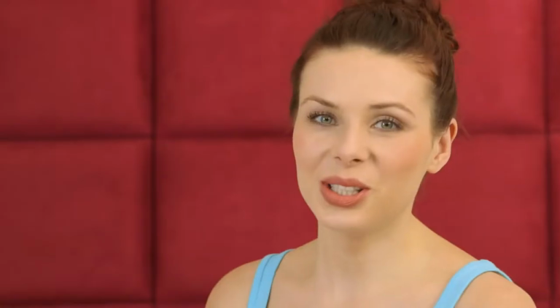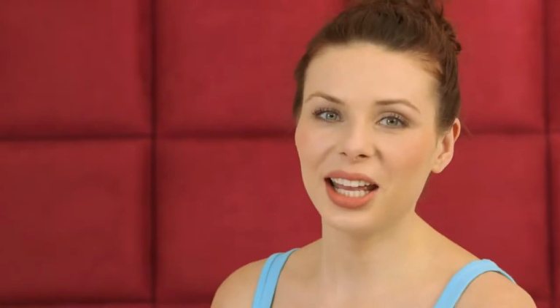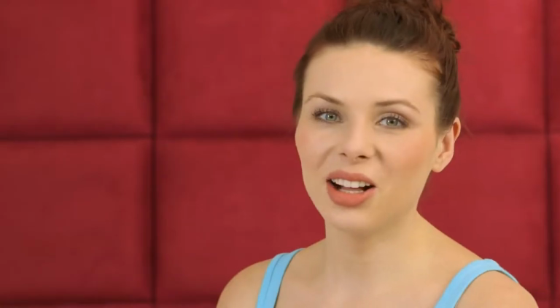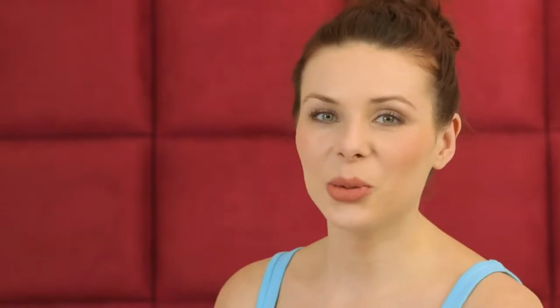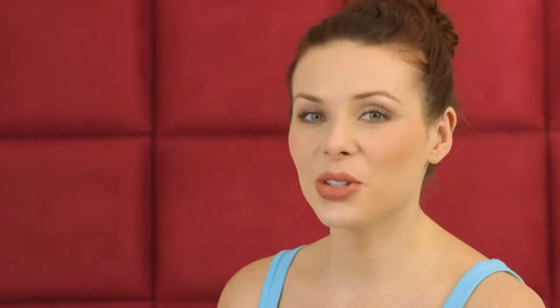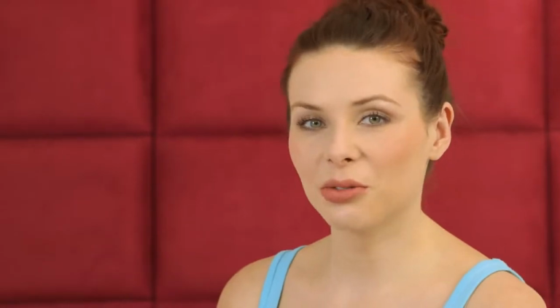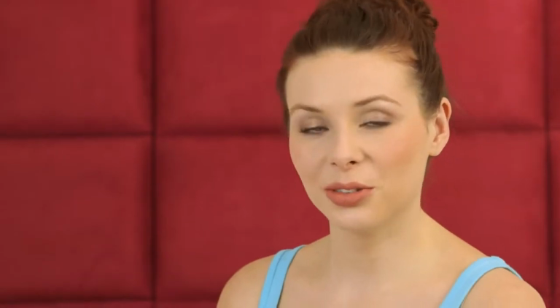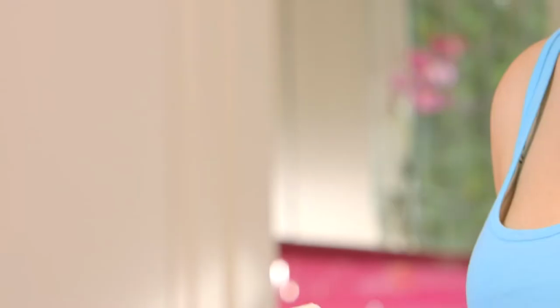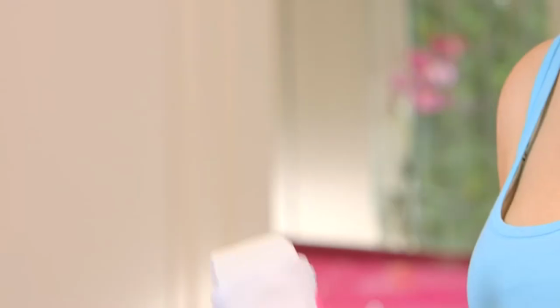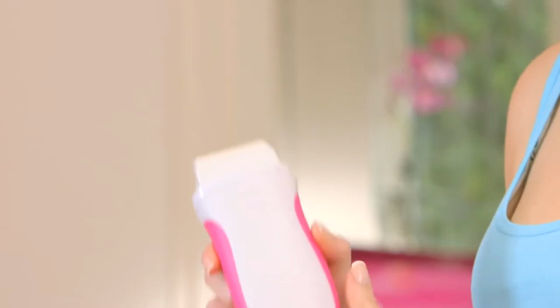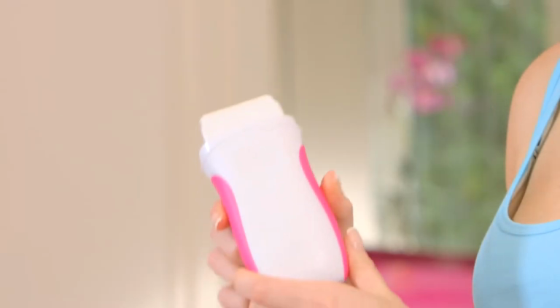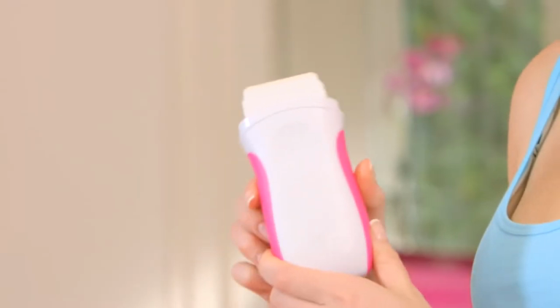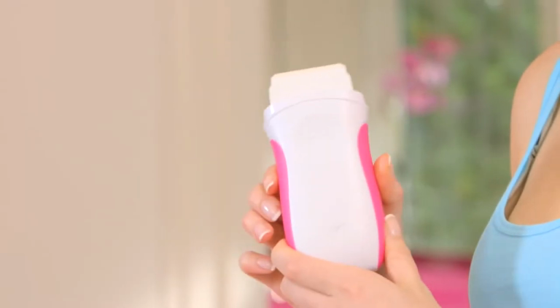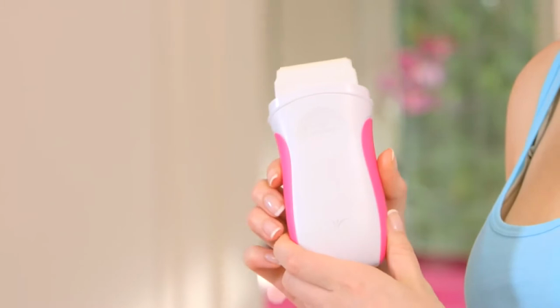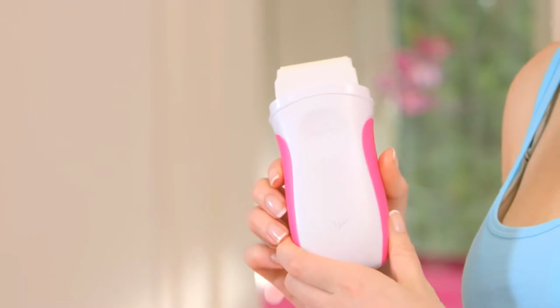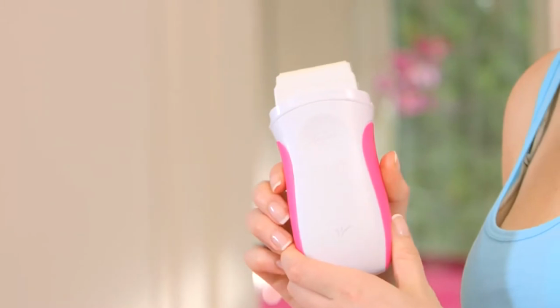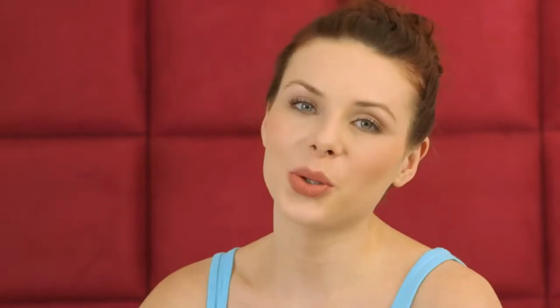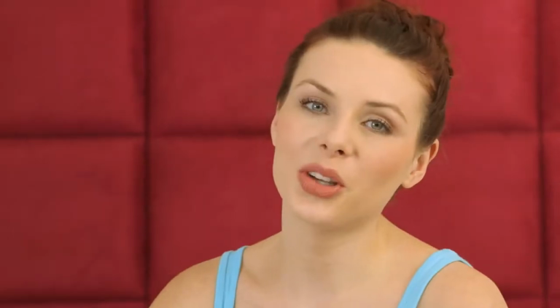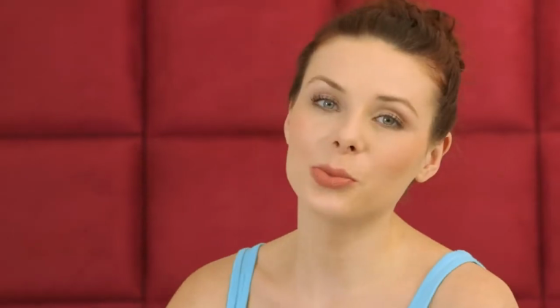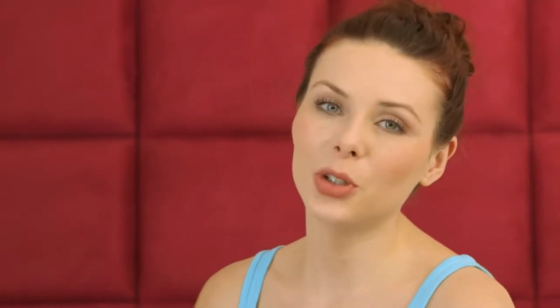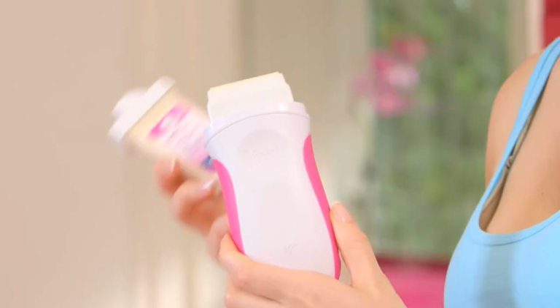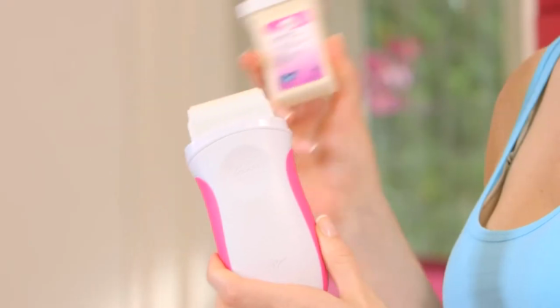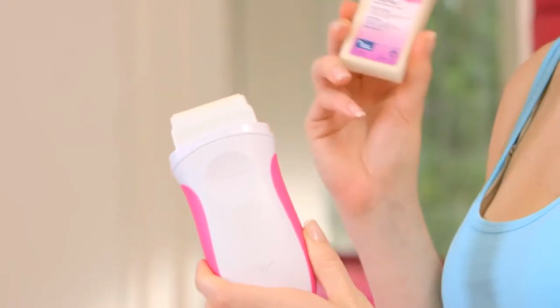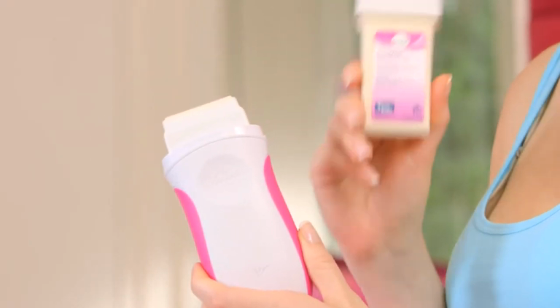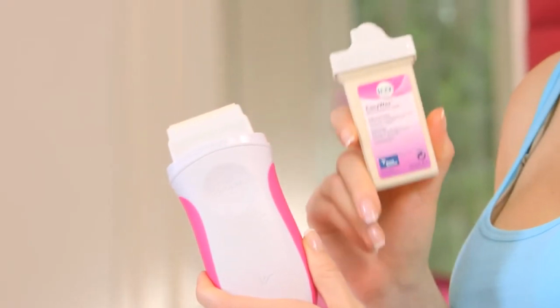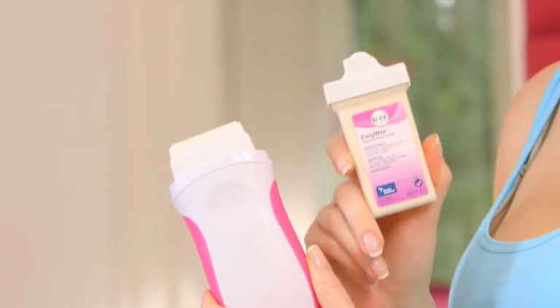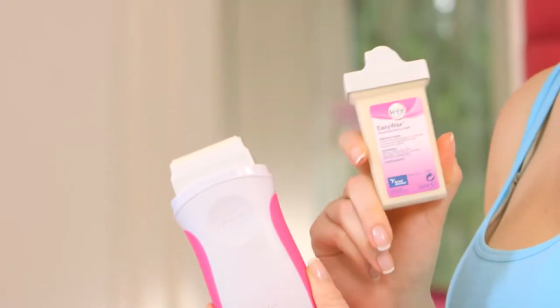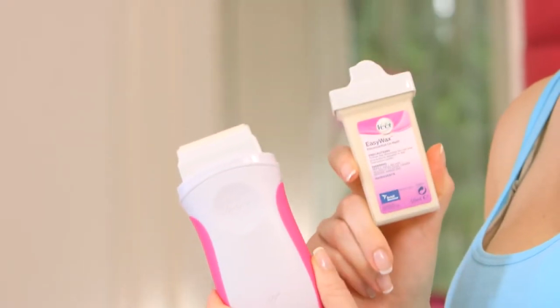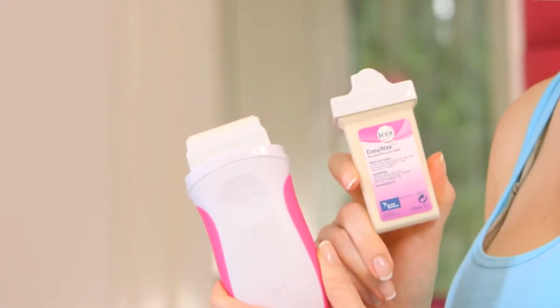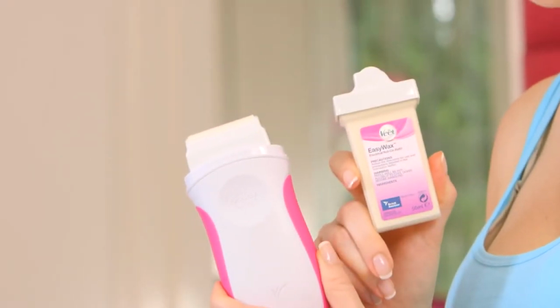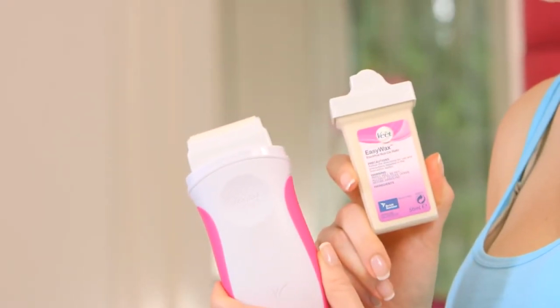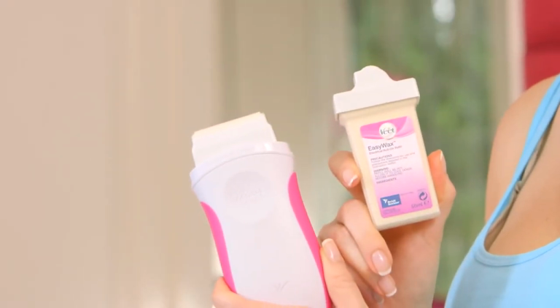Today I'll be using the refill for legs and arms, but there's also a smaller one available for your bikini and underarm area.